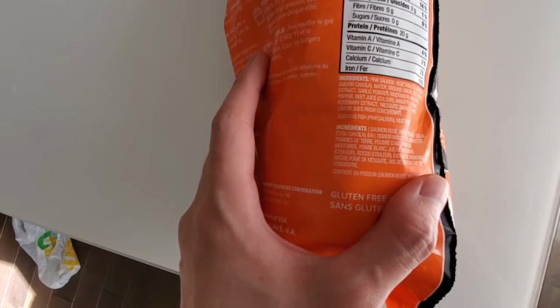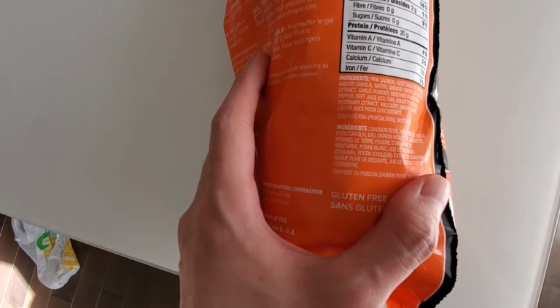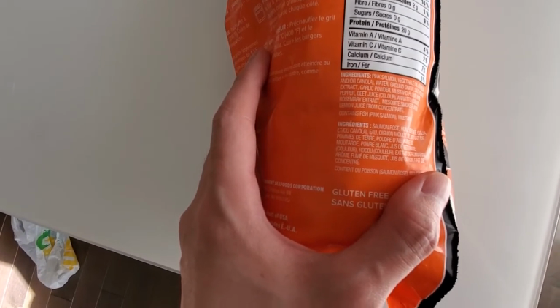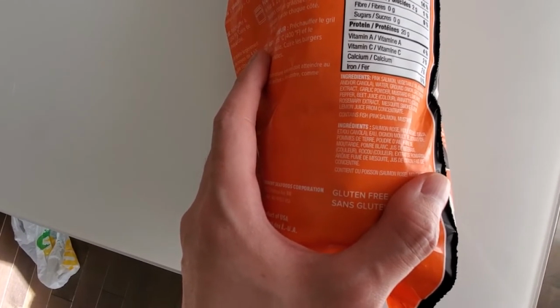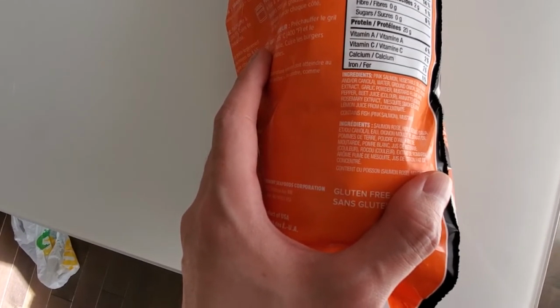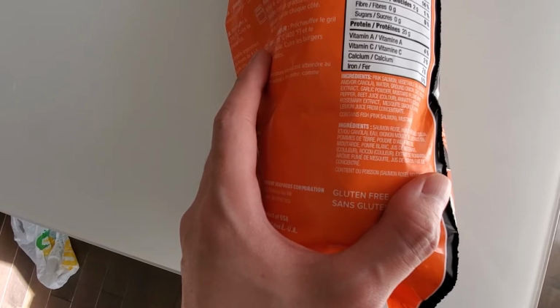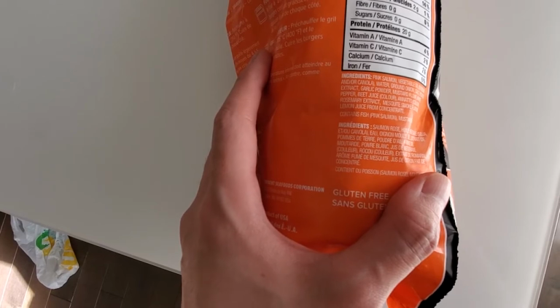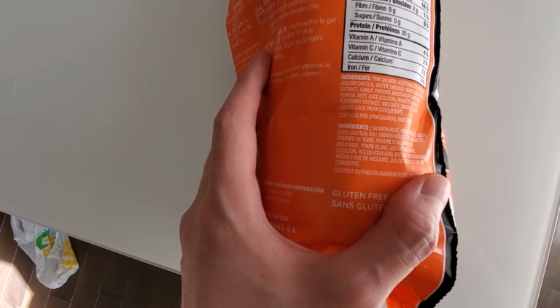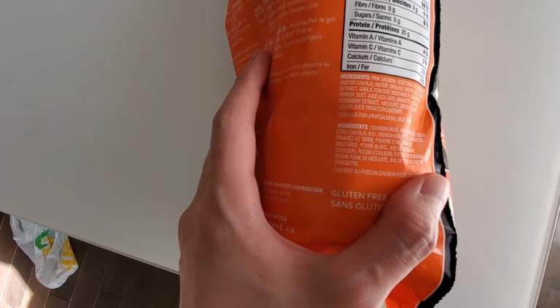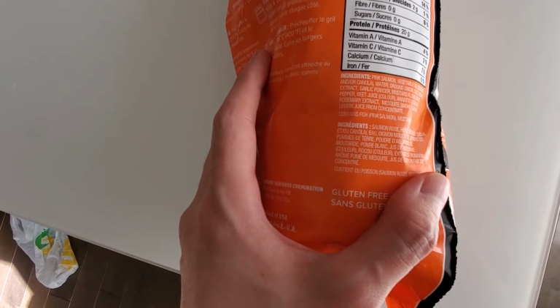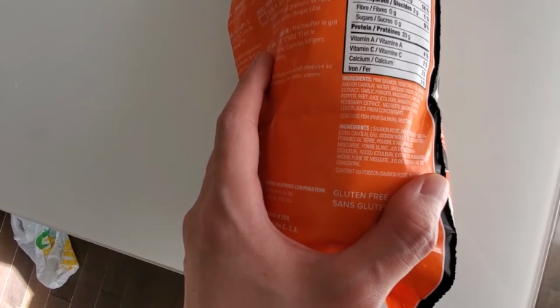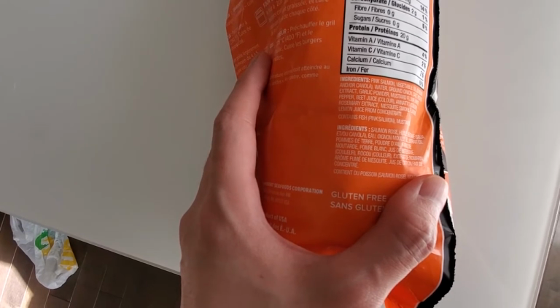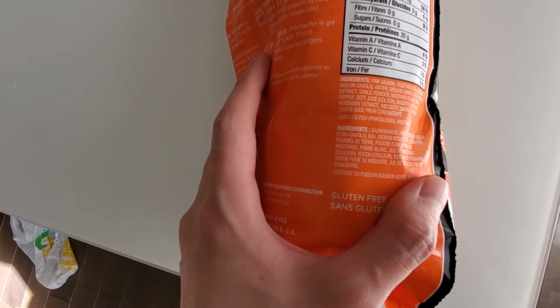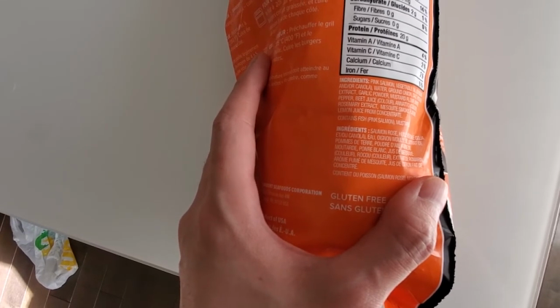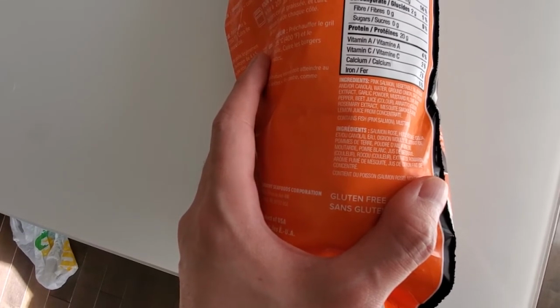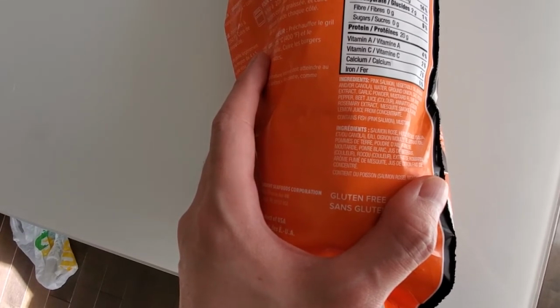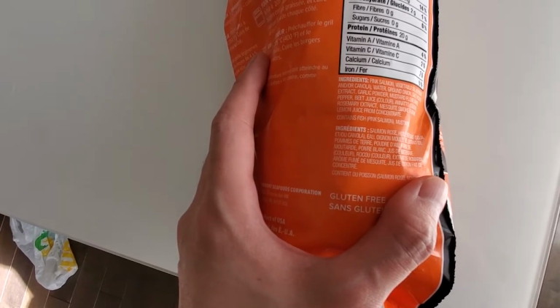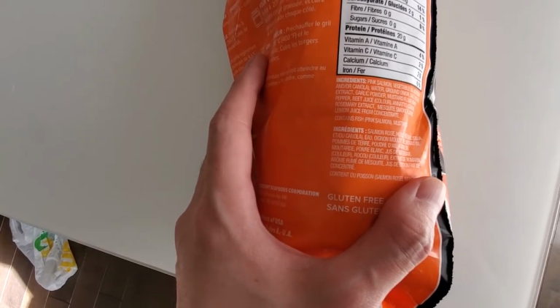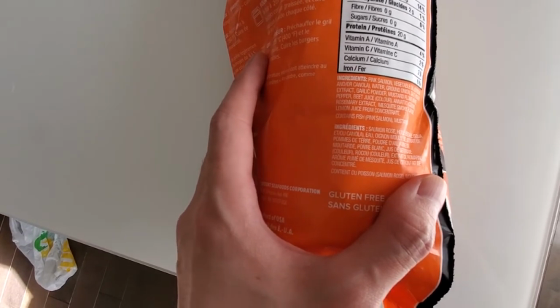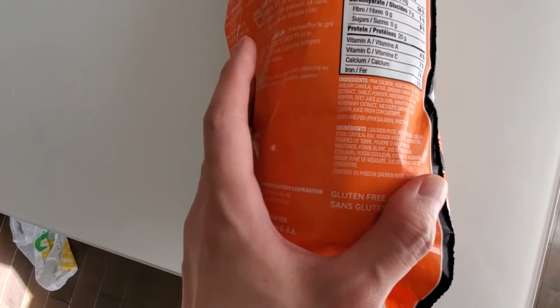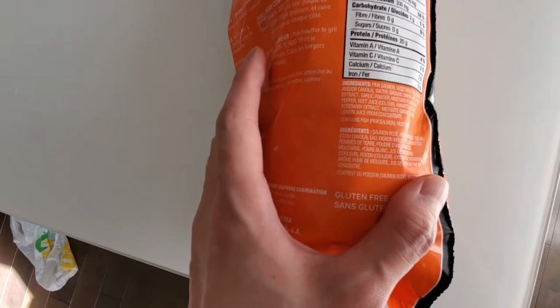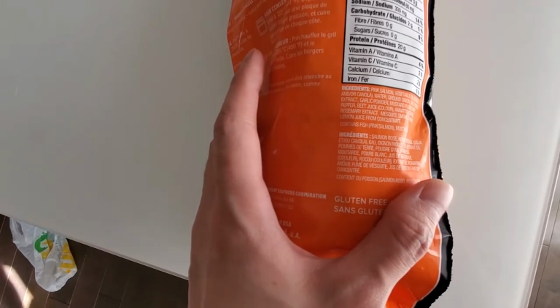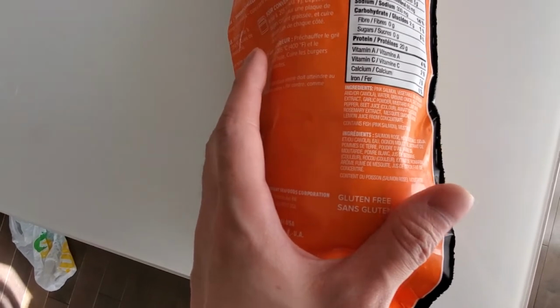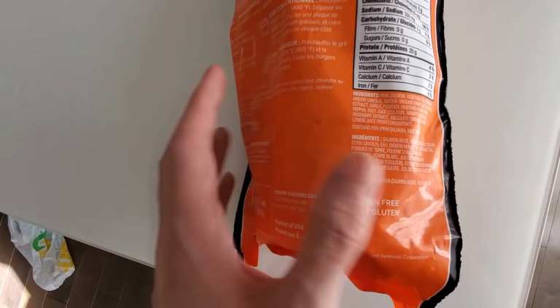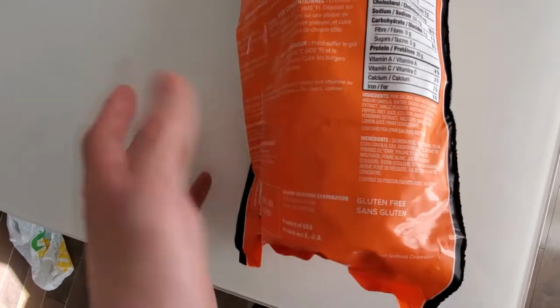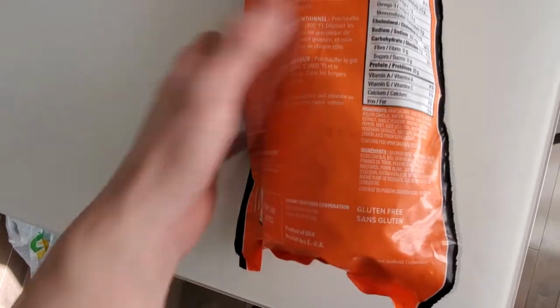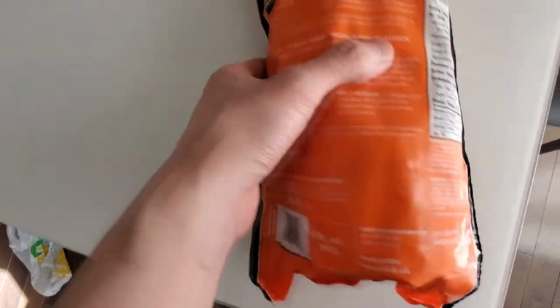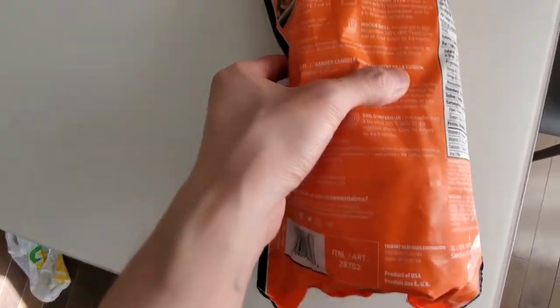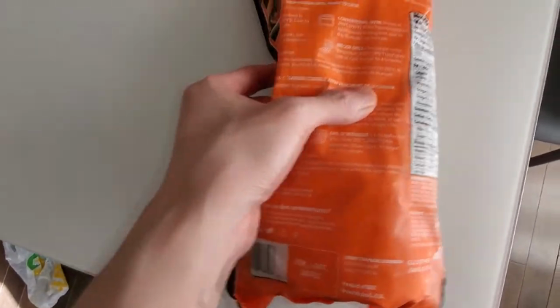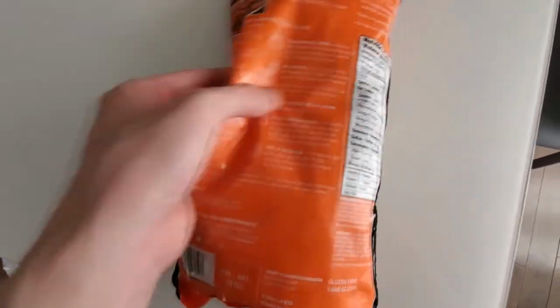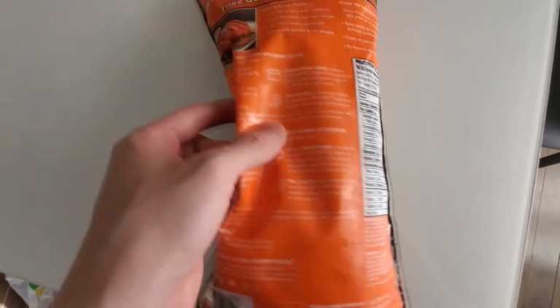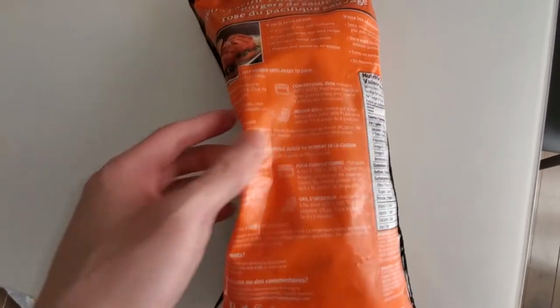You got mustard, white pepper, and smoke flavor. So I'm gonna try this out.